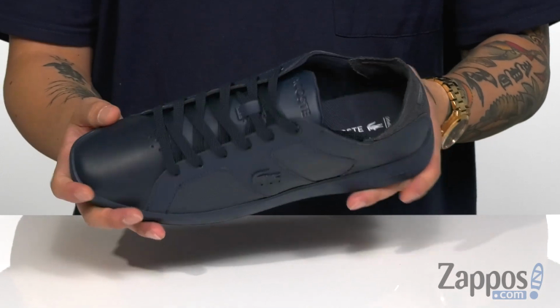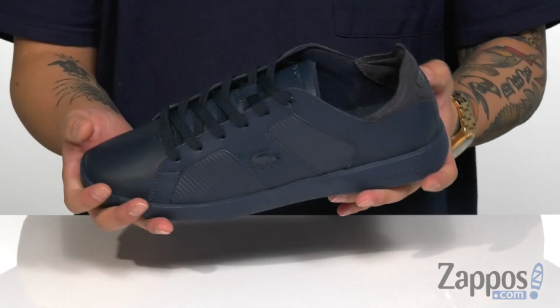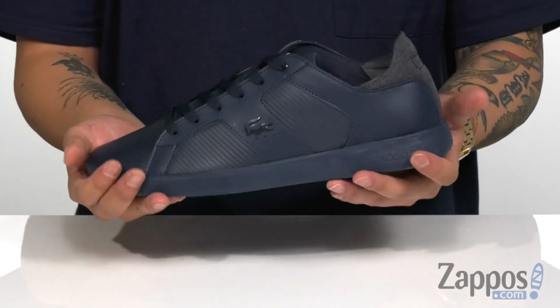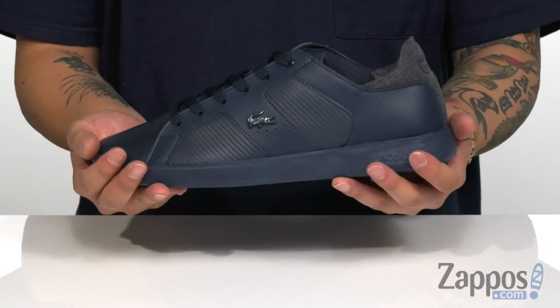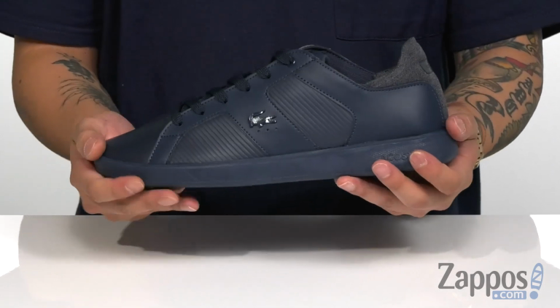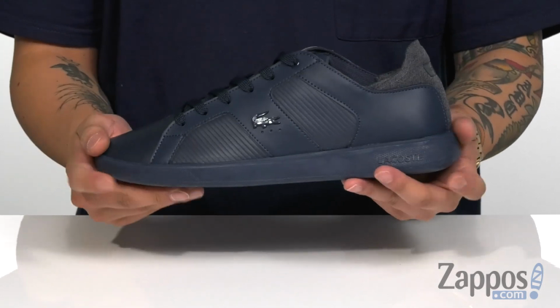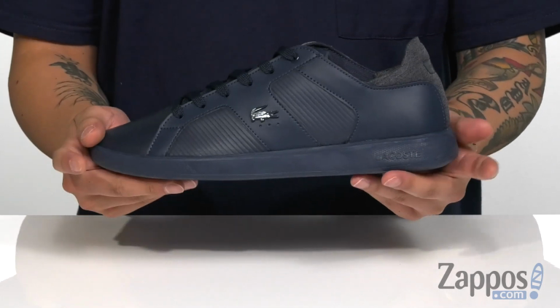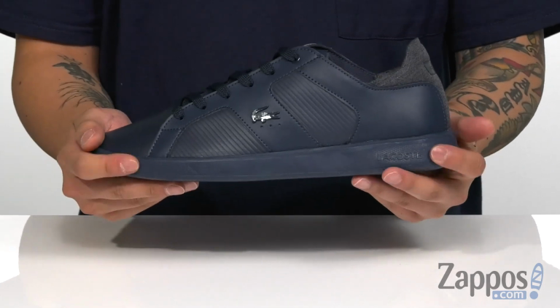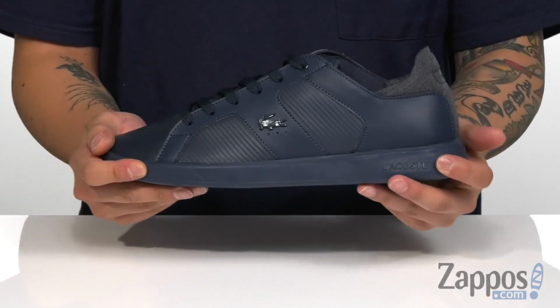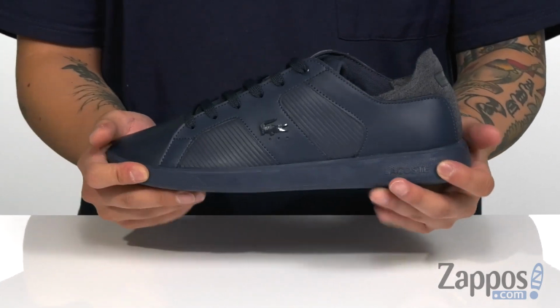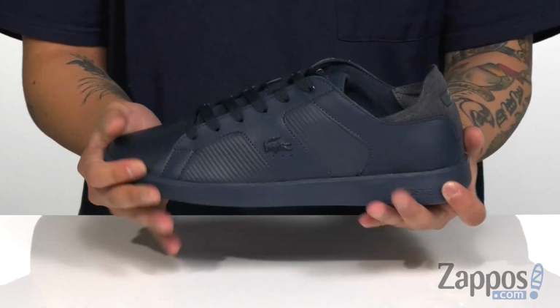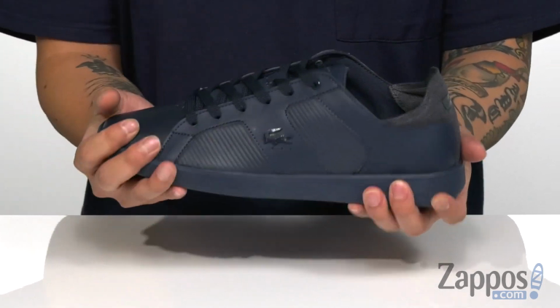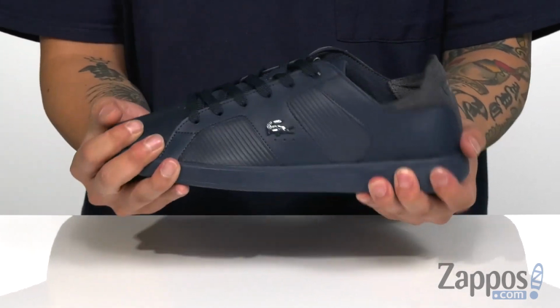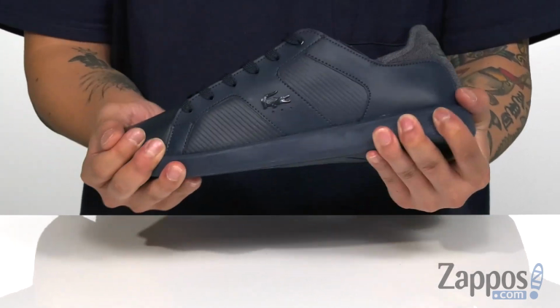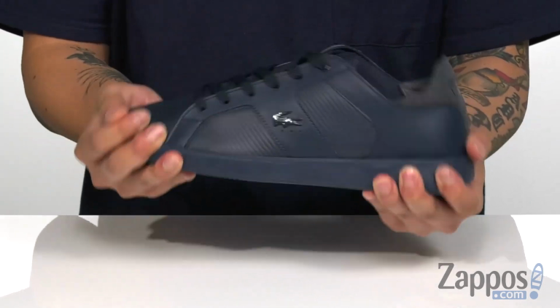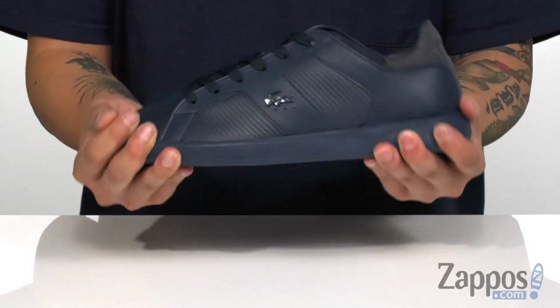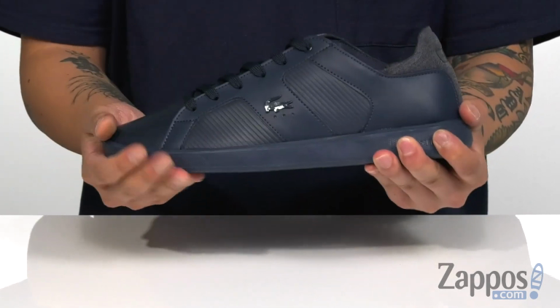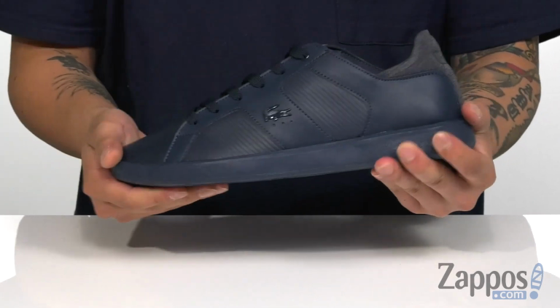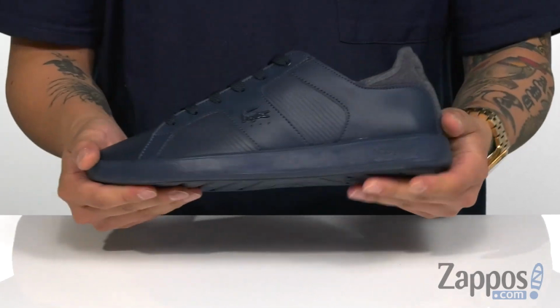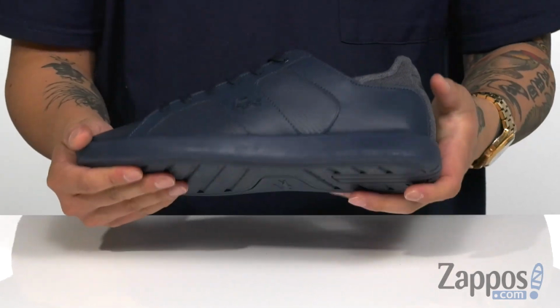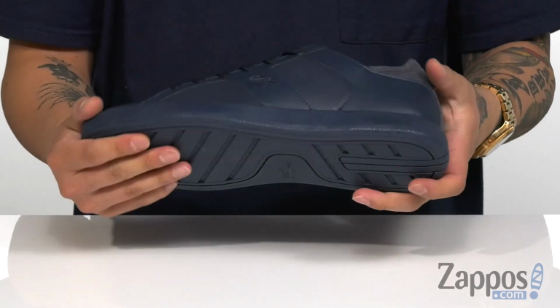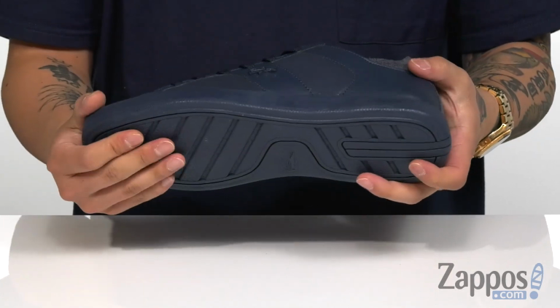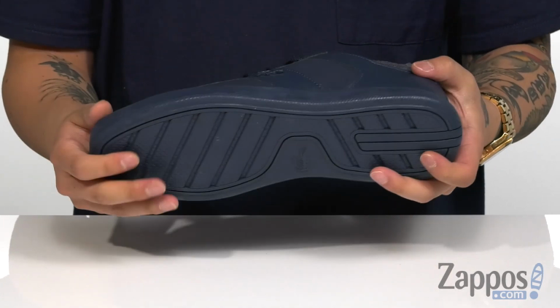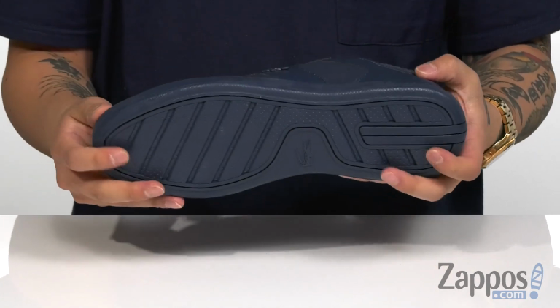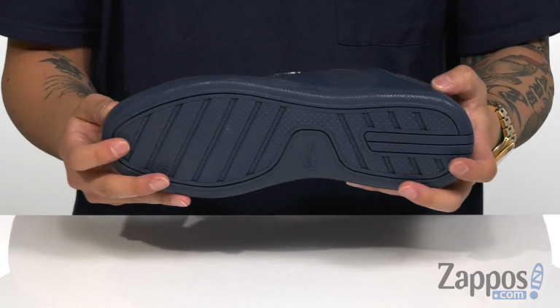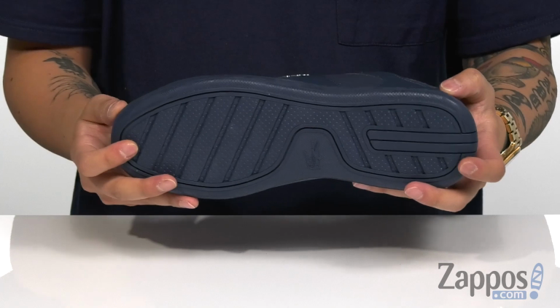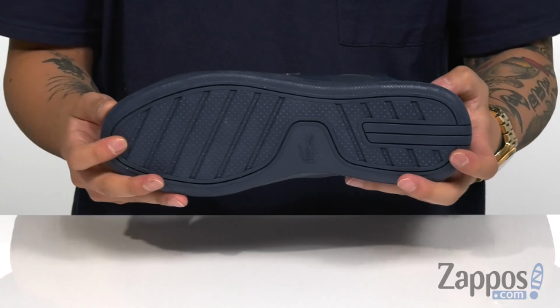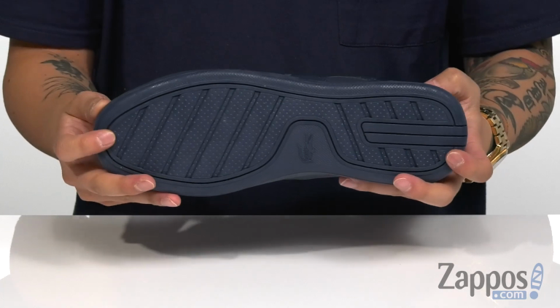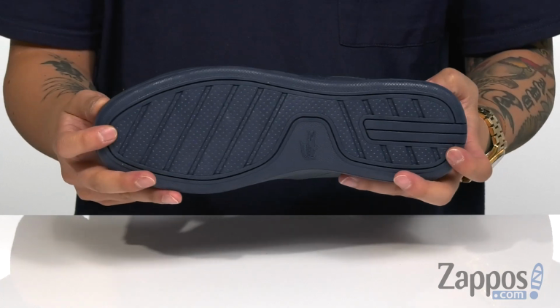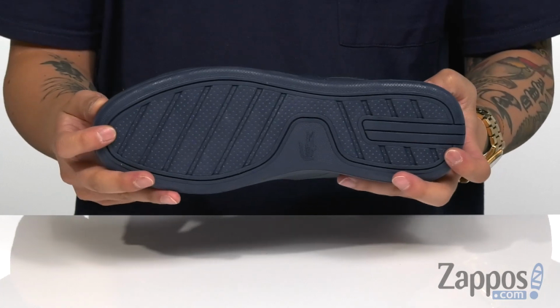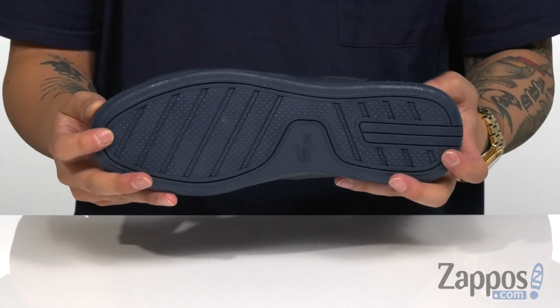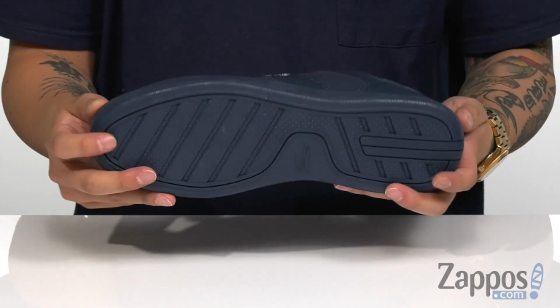Cupsole design keeps it nice and flexible, and it's all on top of a durable textured rubber outsole.